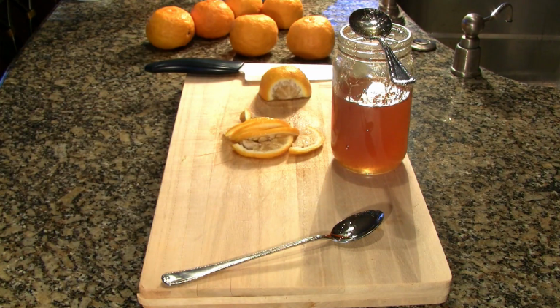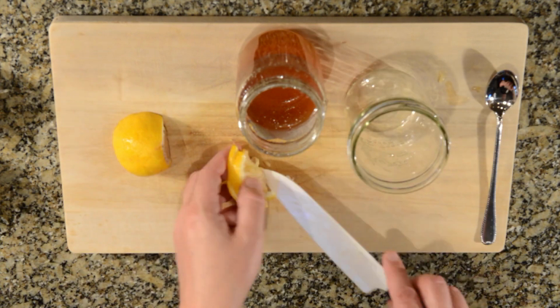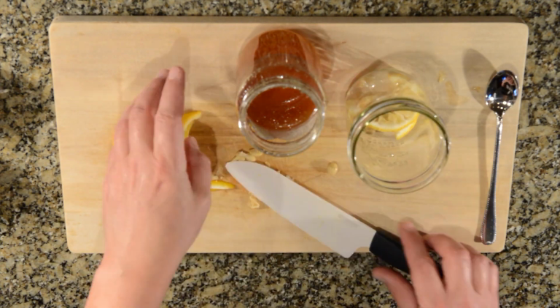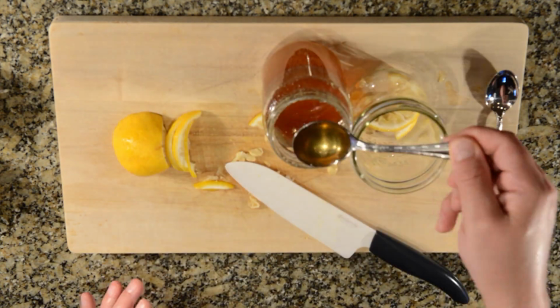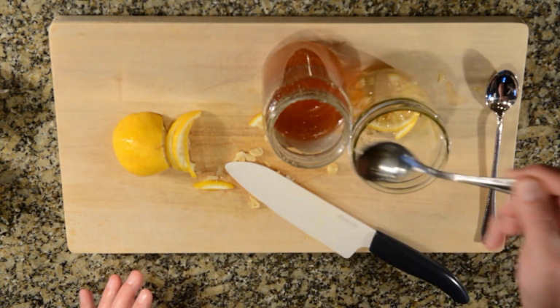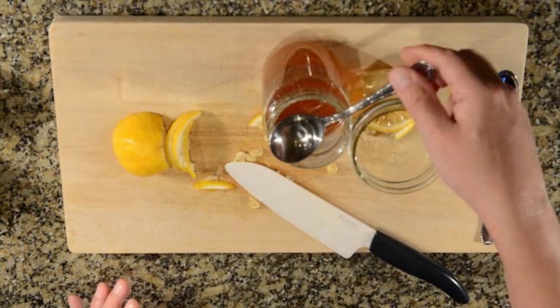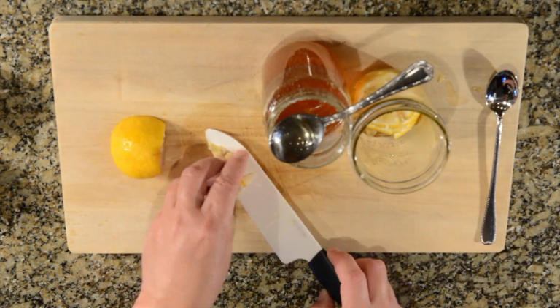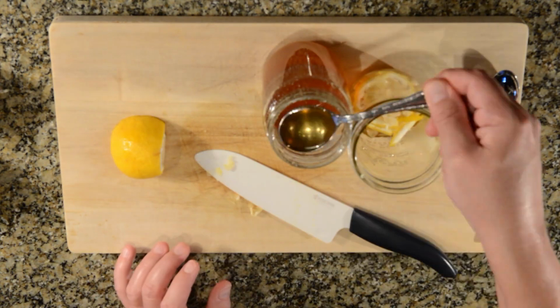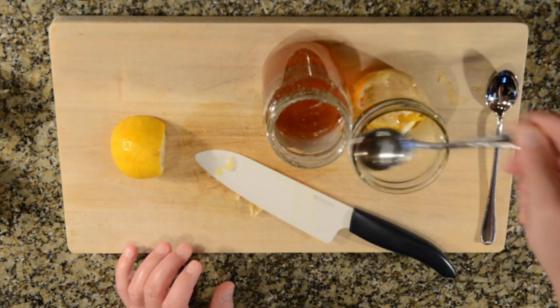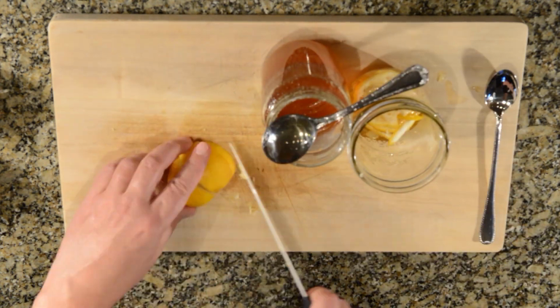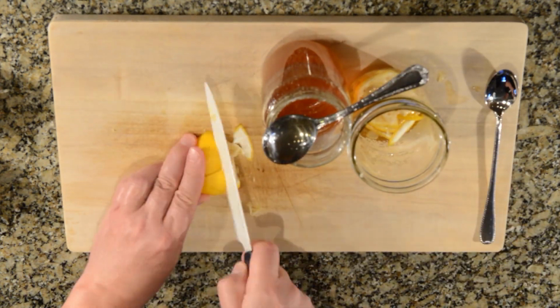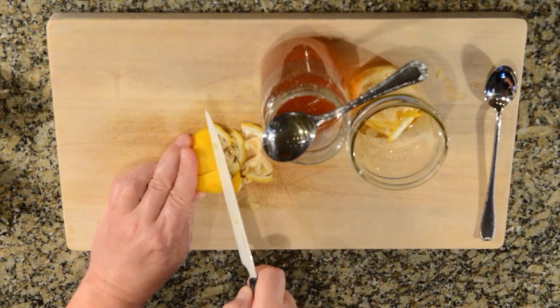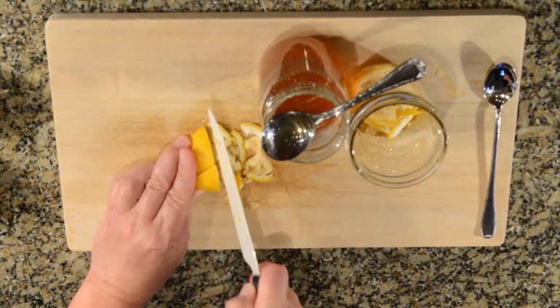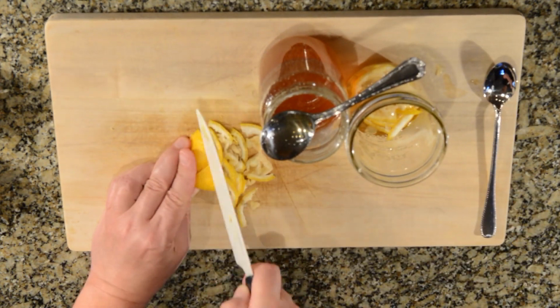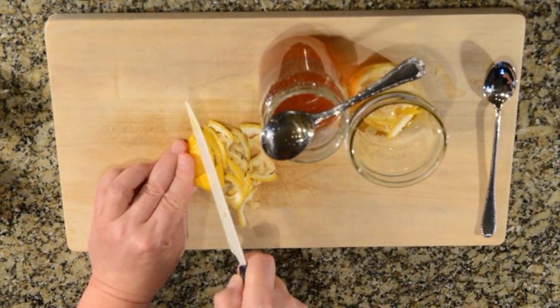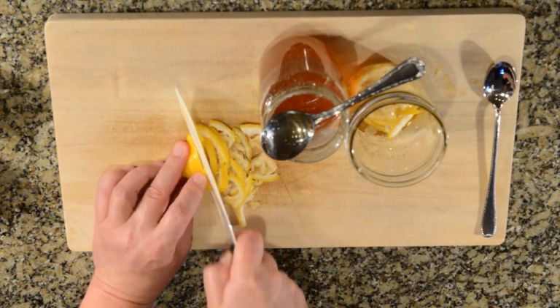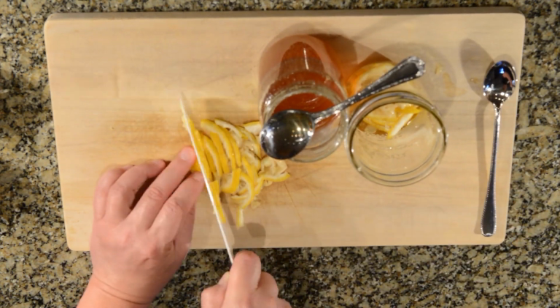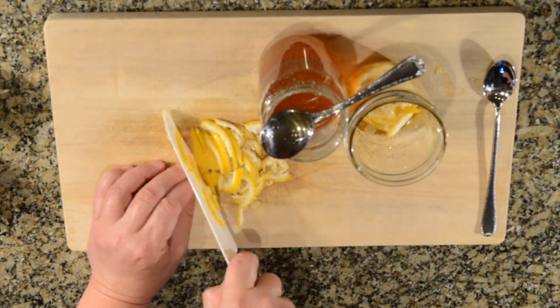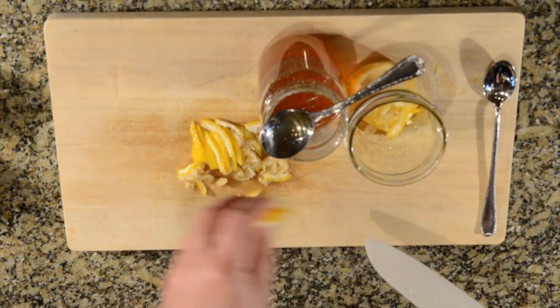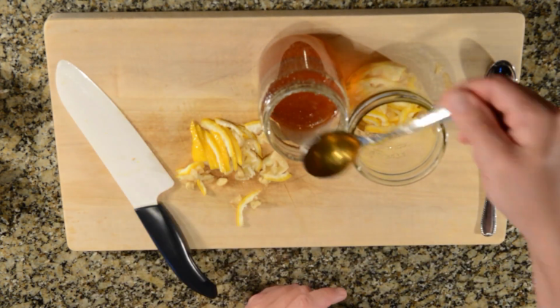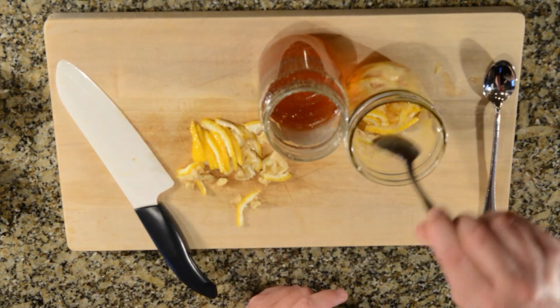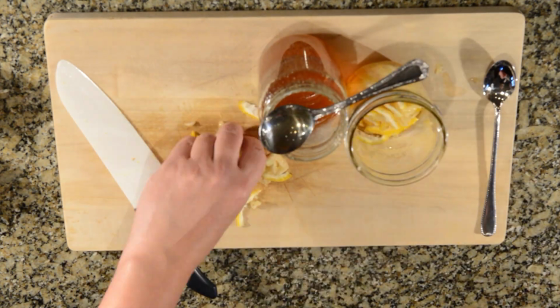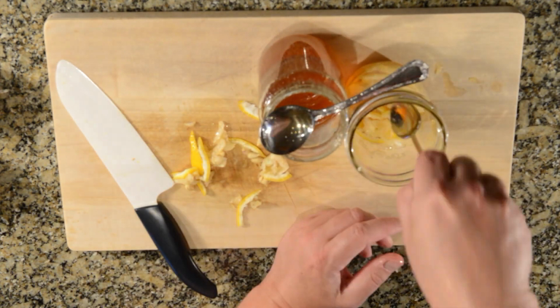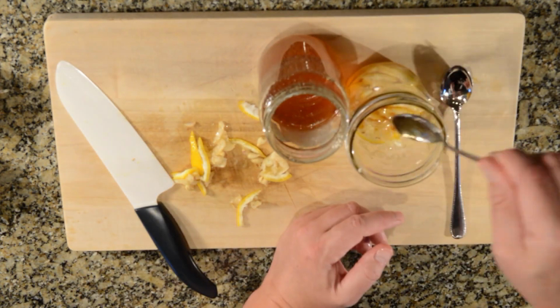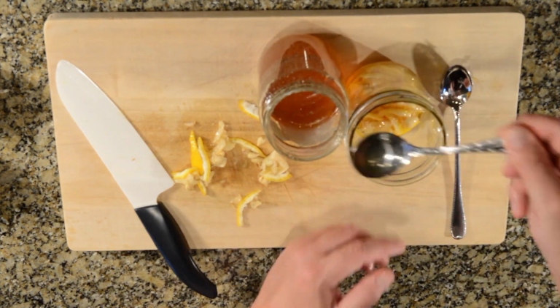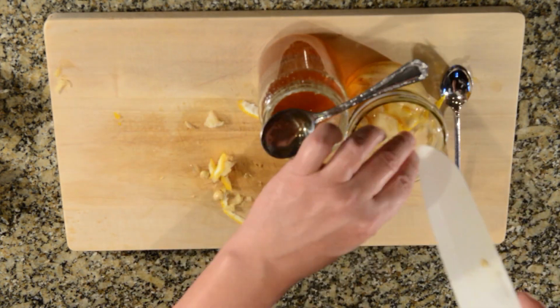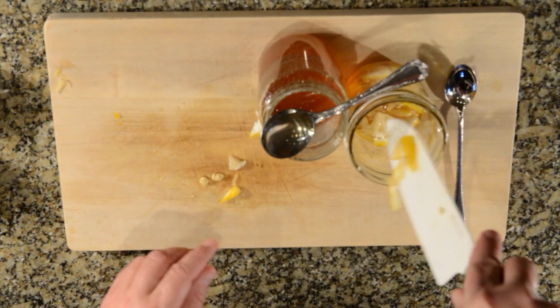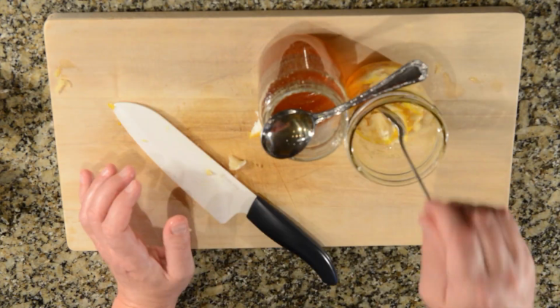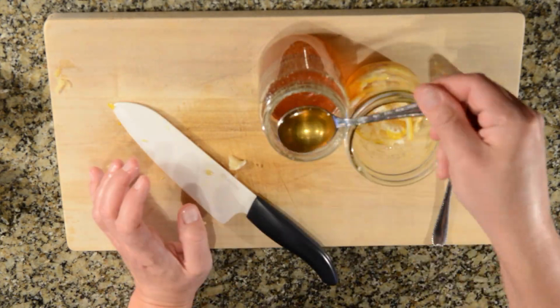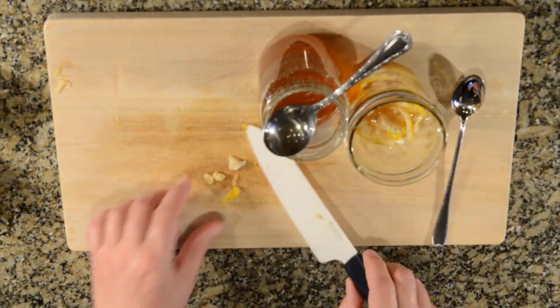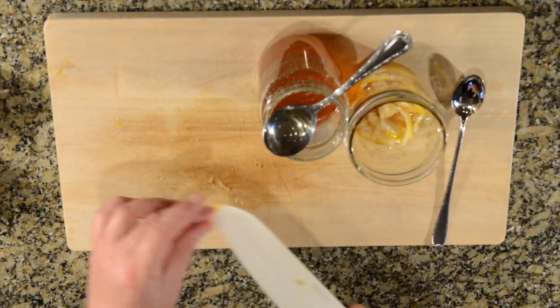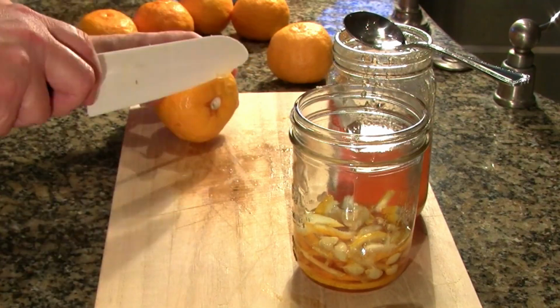Traditionally, the entire fruit, including the rind and the seeds, is used, but you can discard the seeds if you prefer.